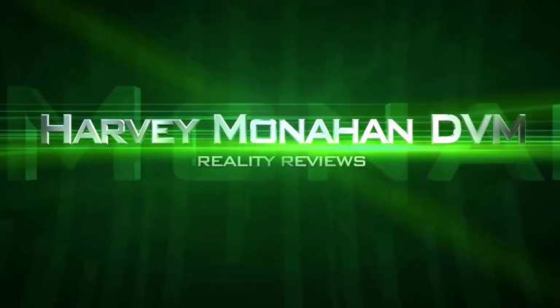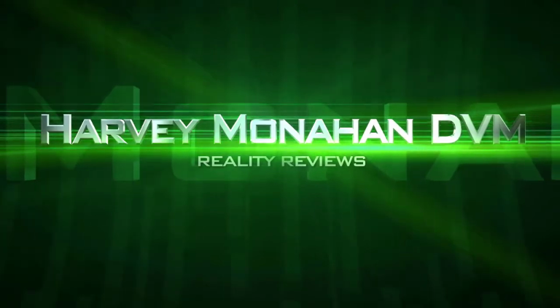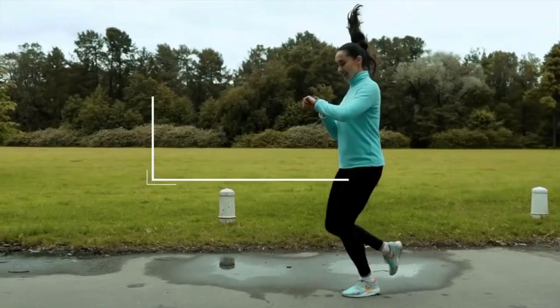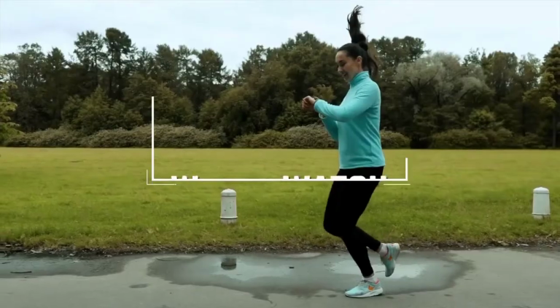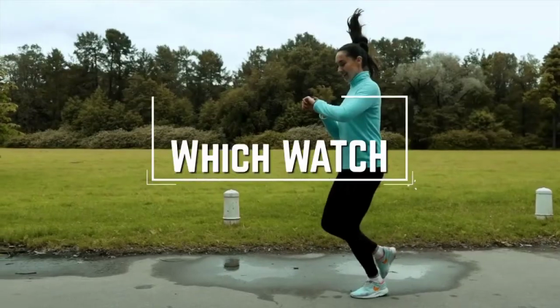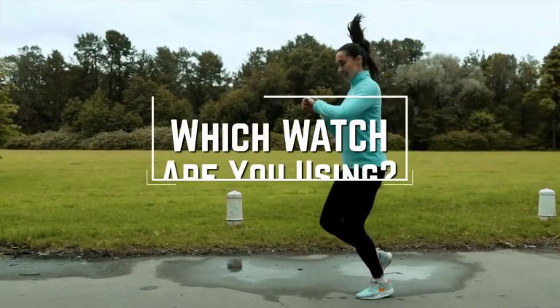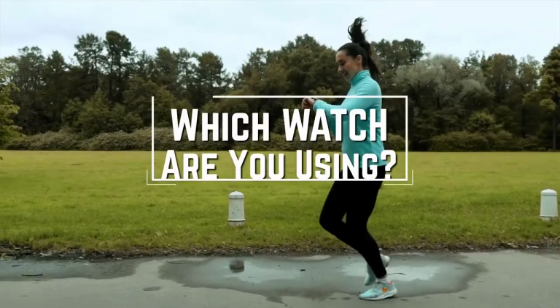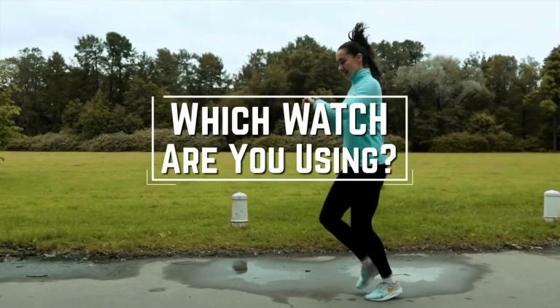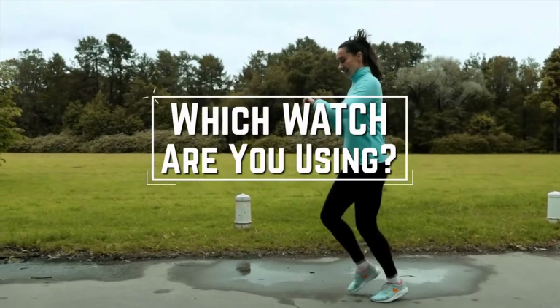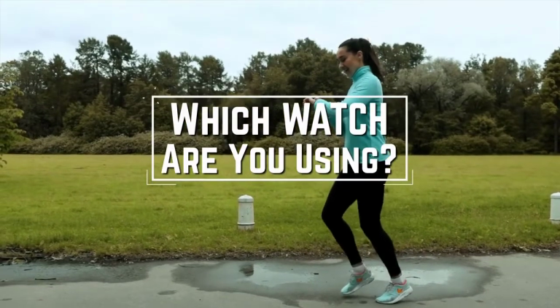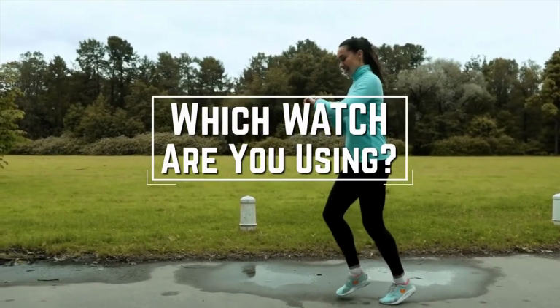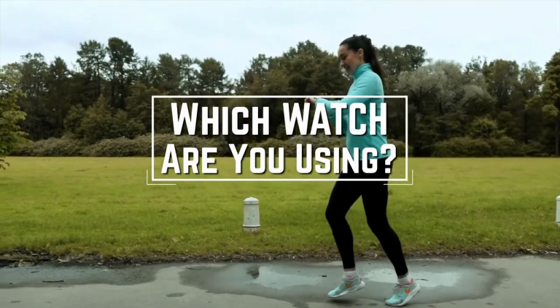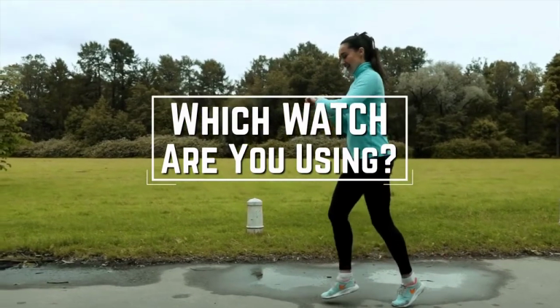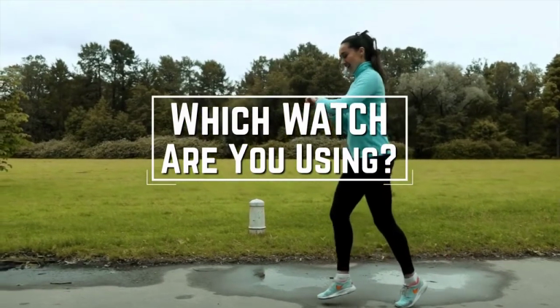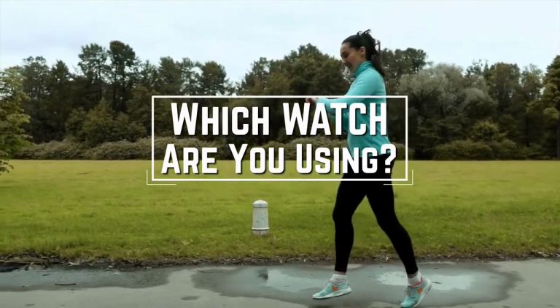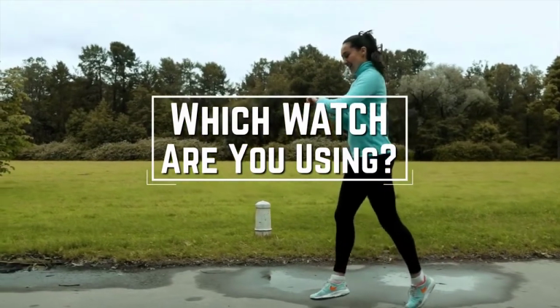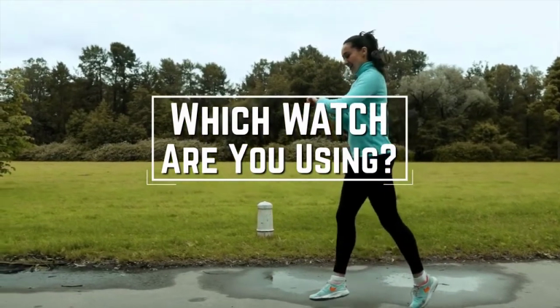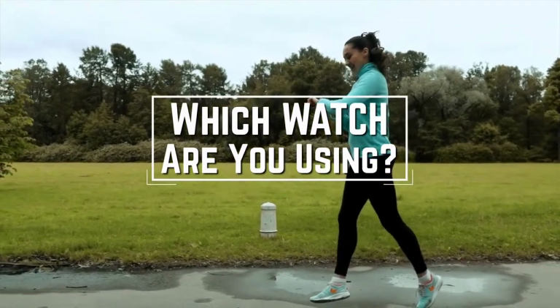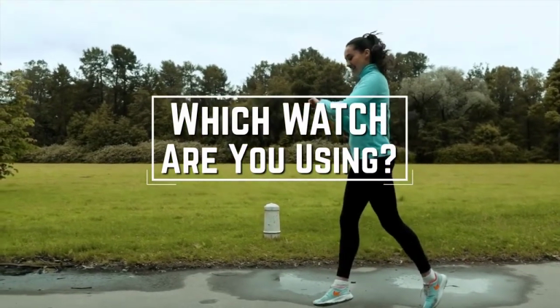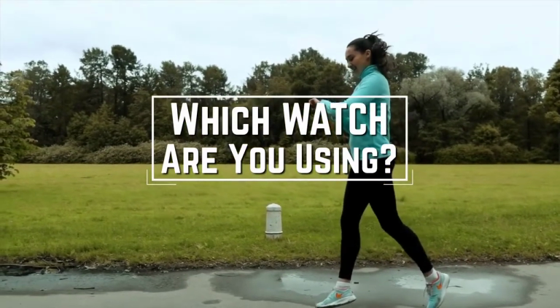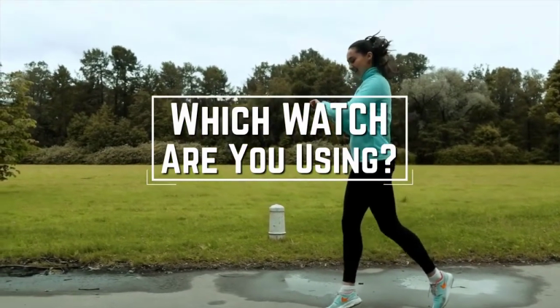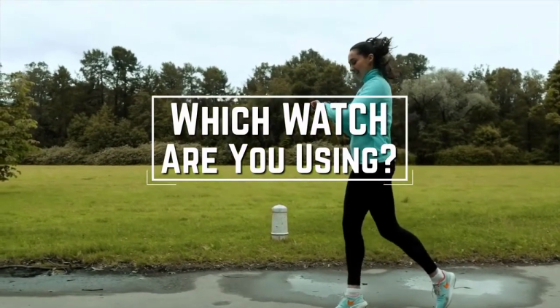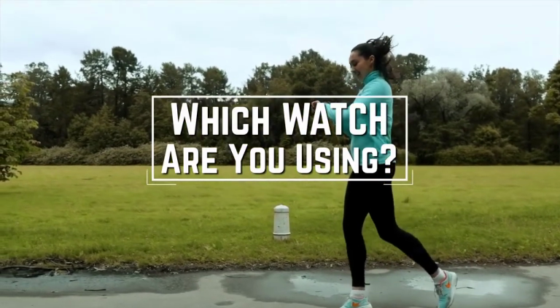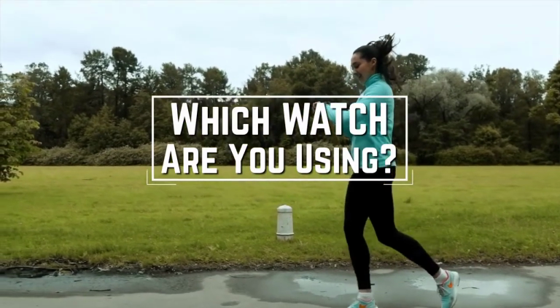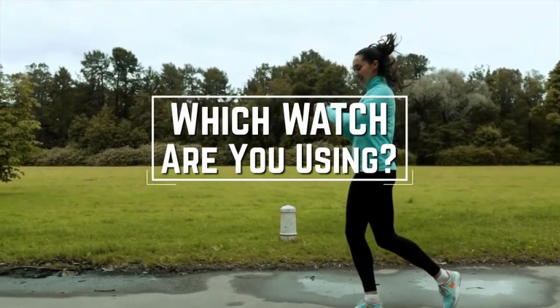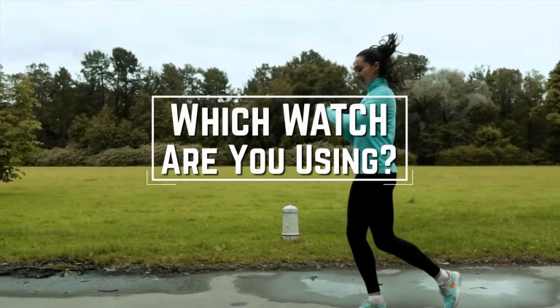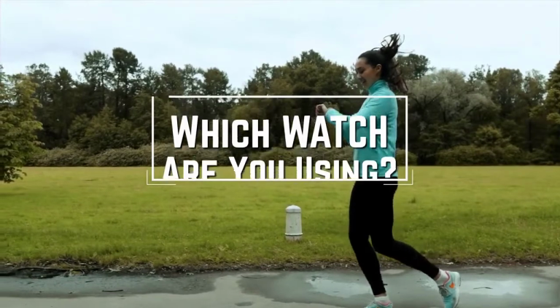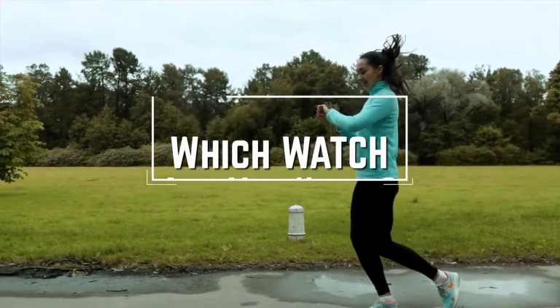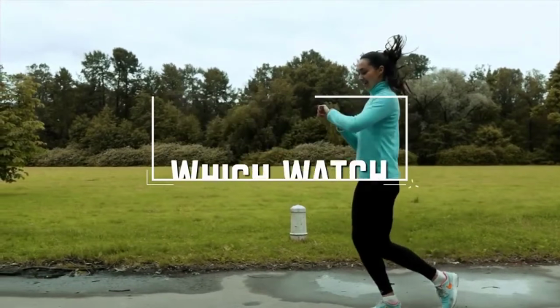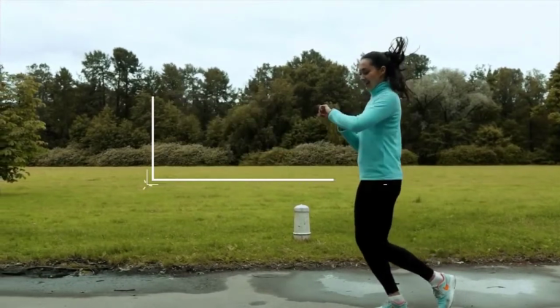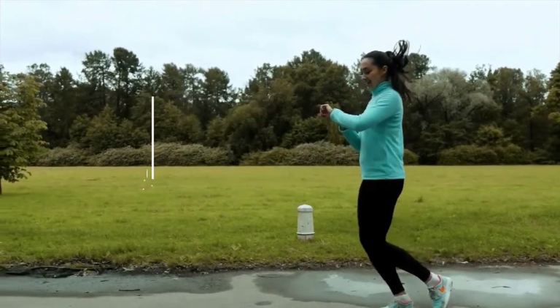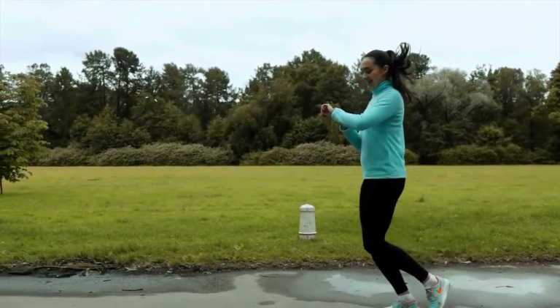Which watch are you using right now, and what is your opinion on it? Let me know in the comments.